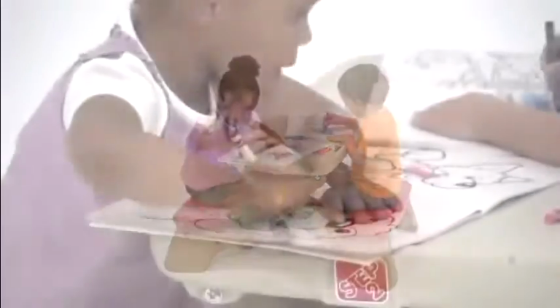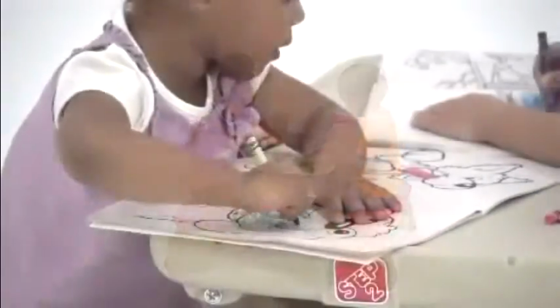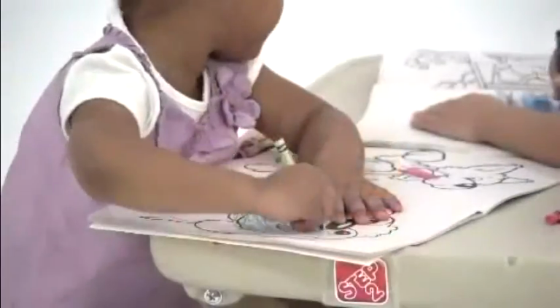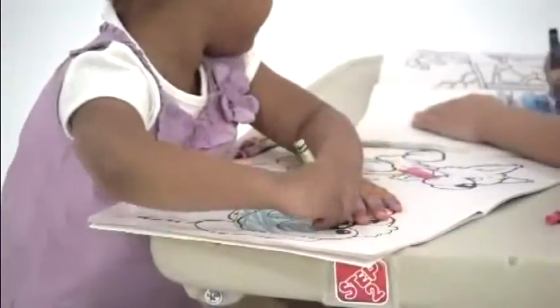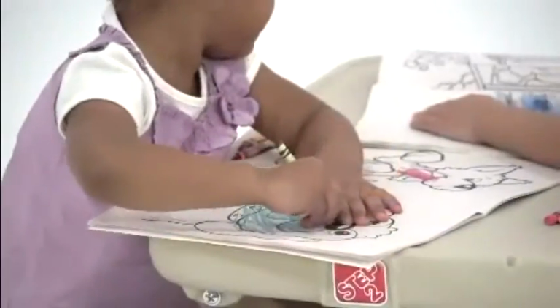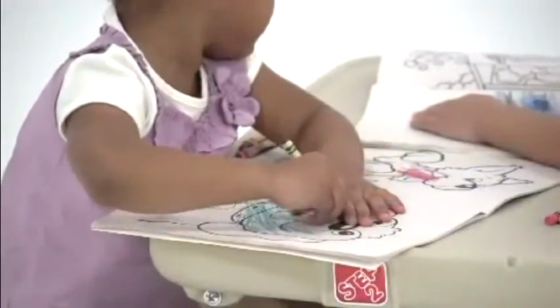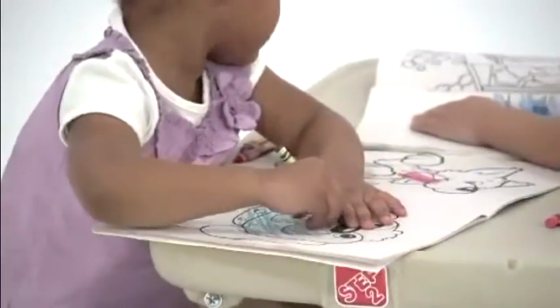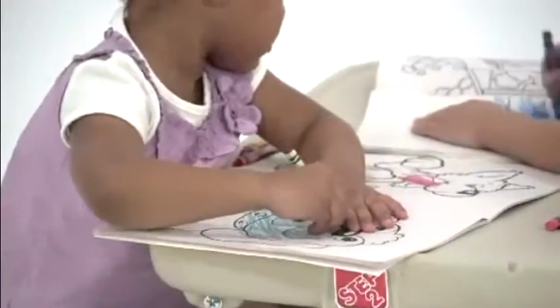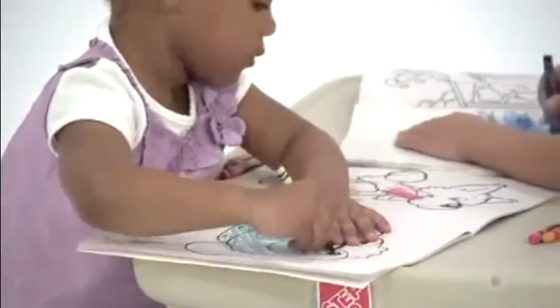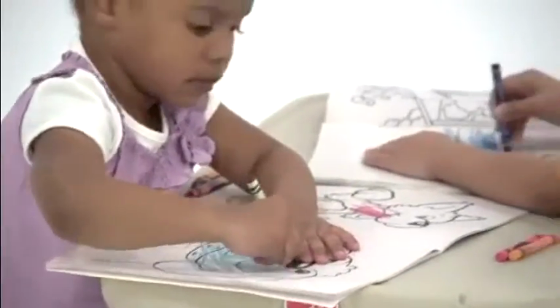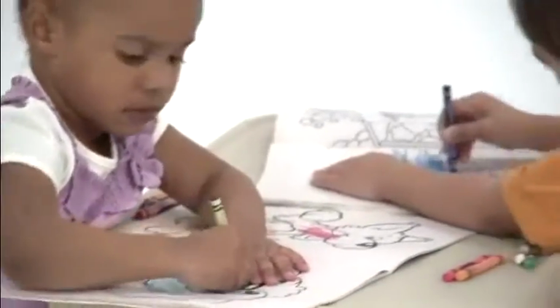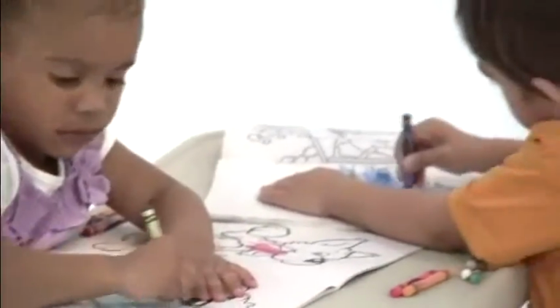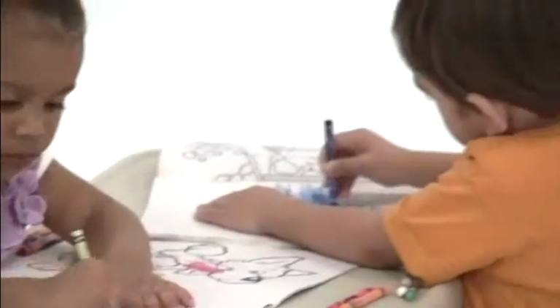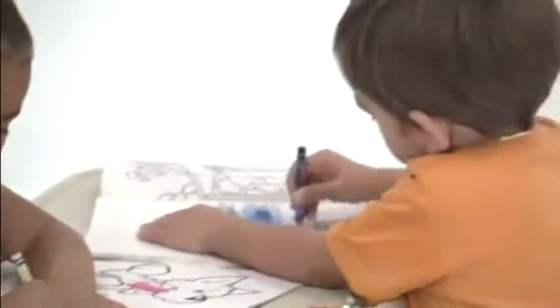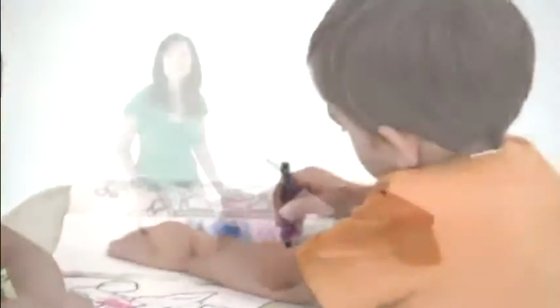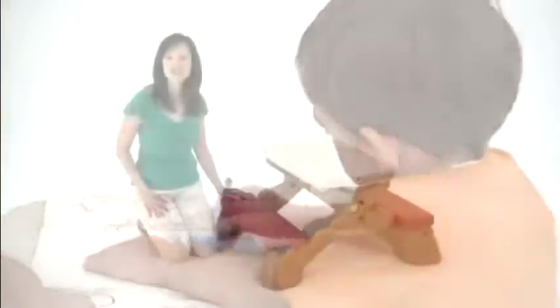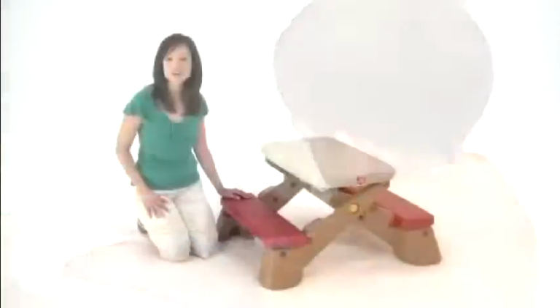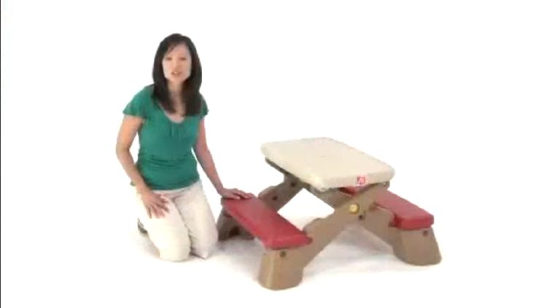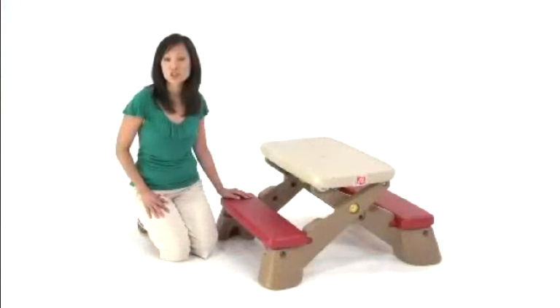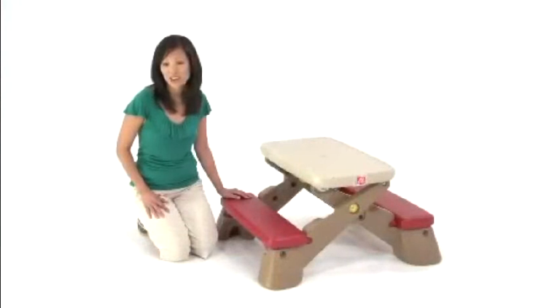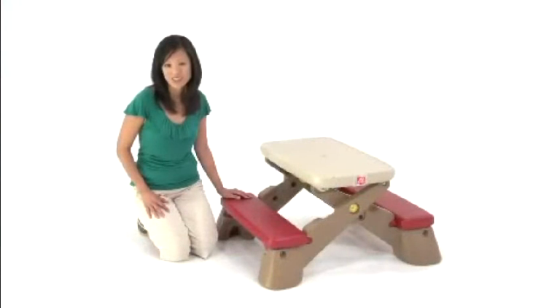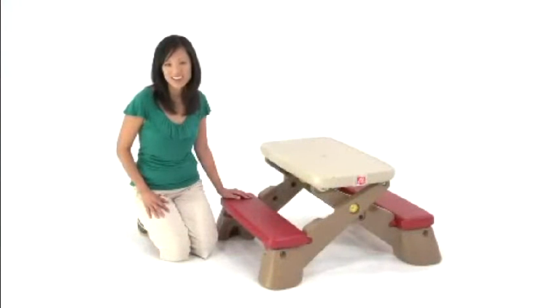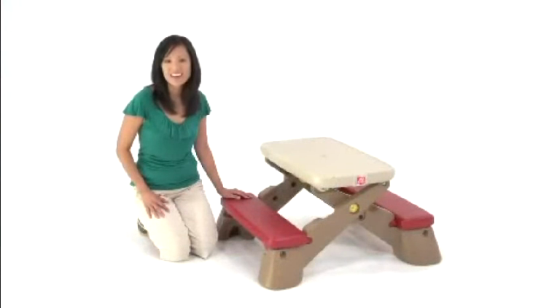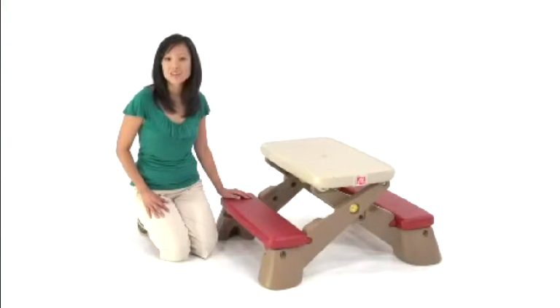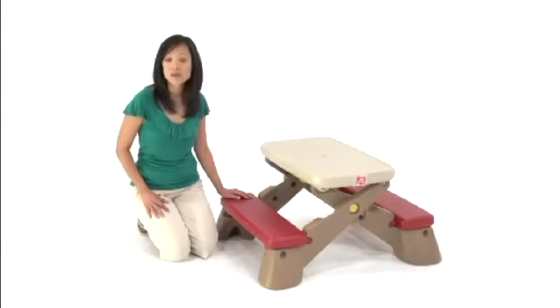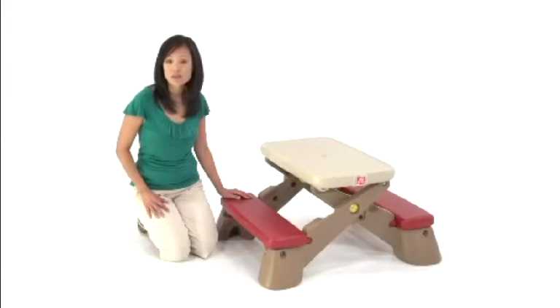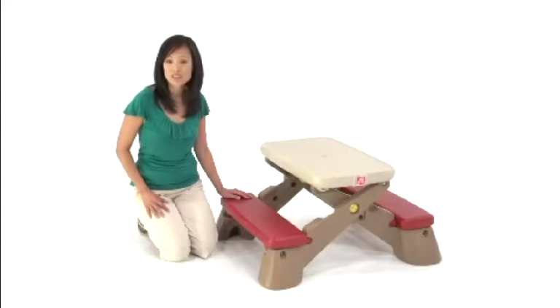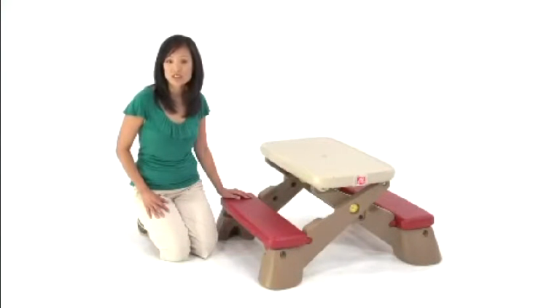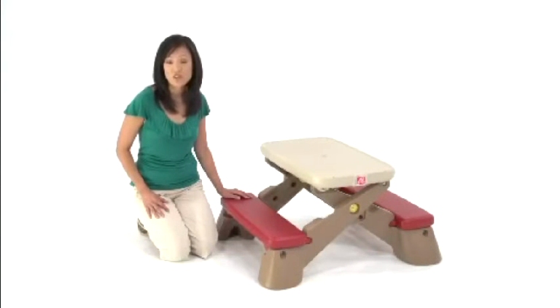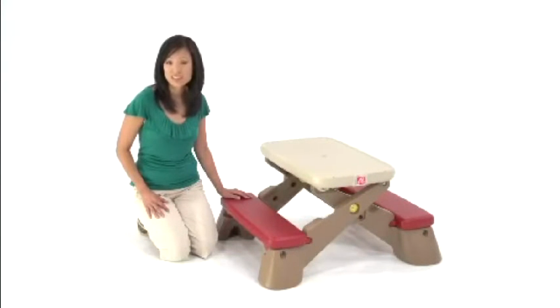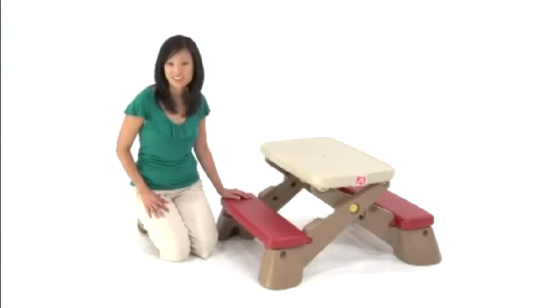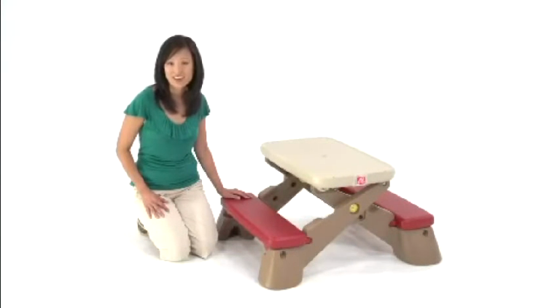Snacks, lunches, crafts, reading, building blocks, board games — you name it. It has become a foundation for our daily fun.